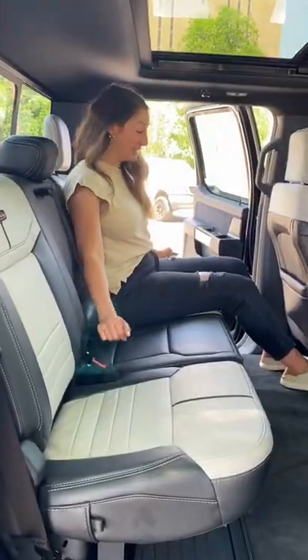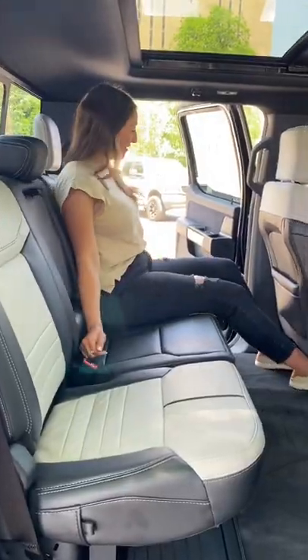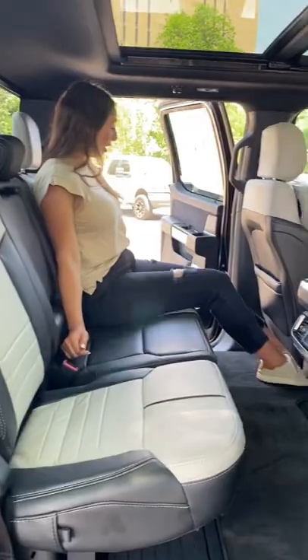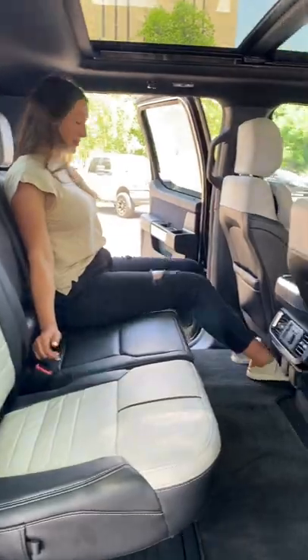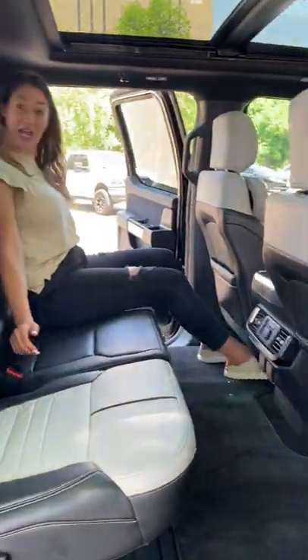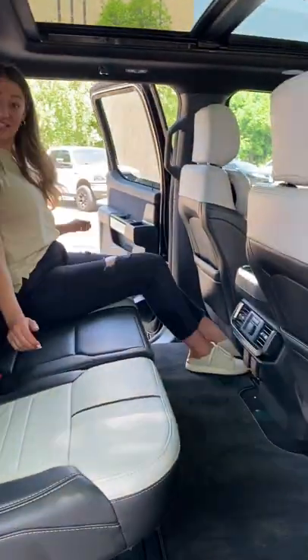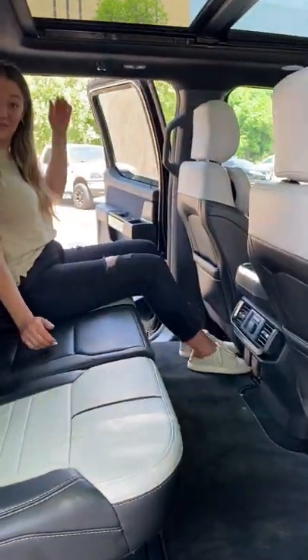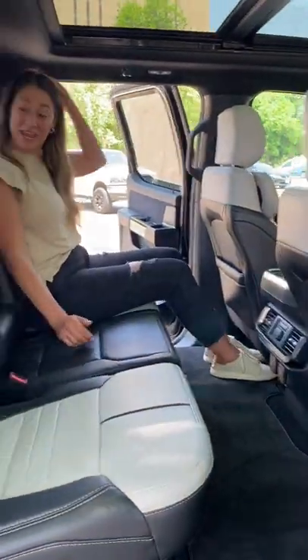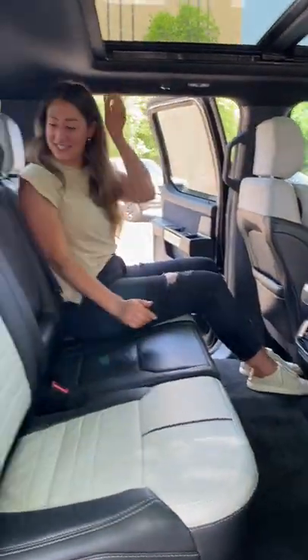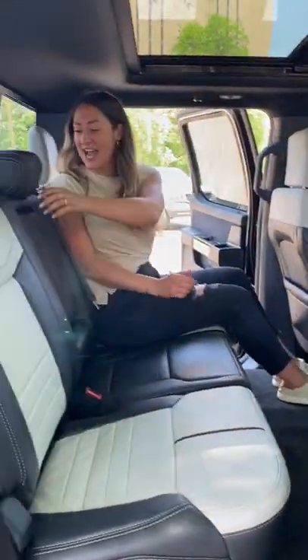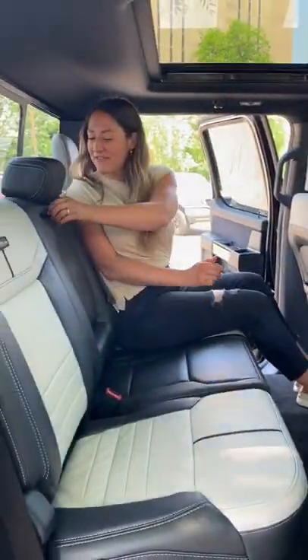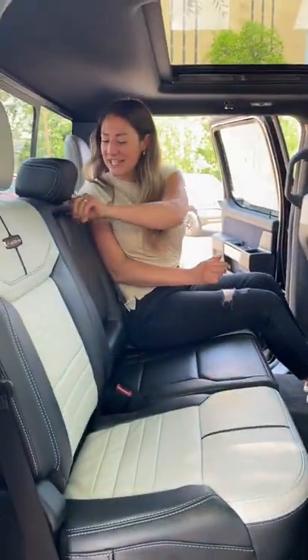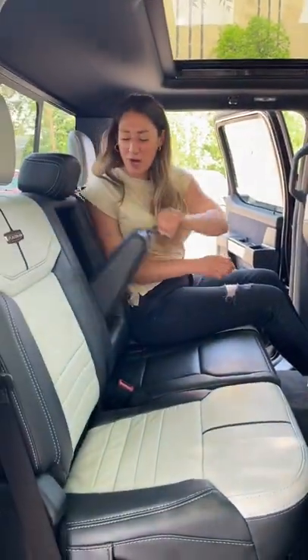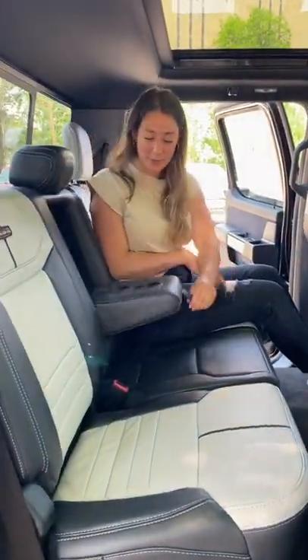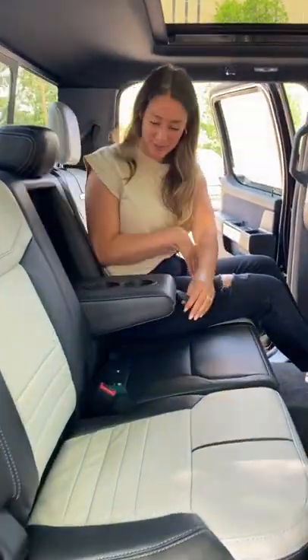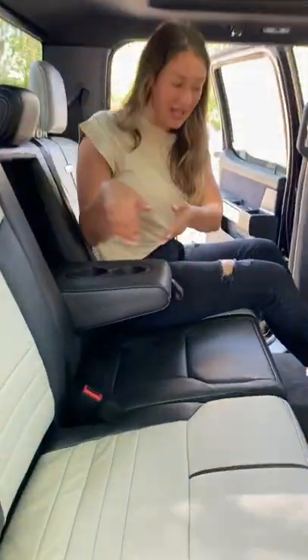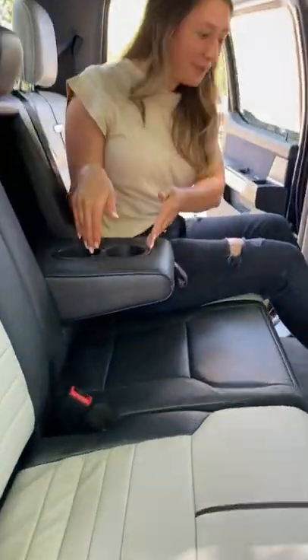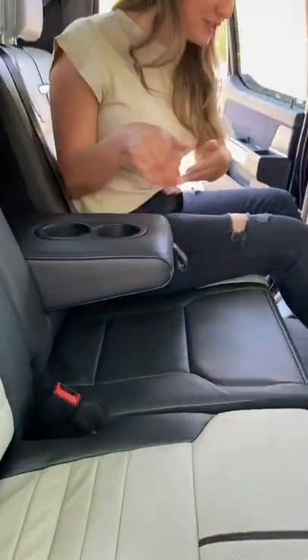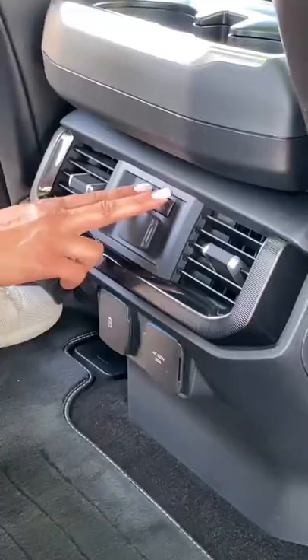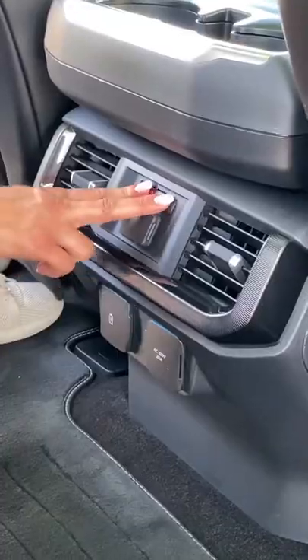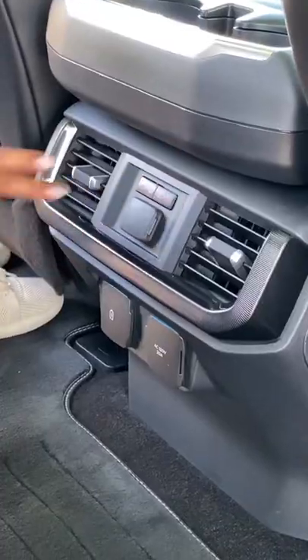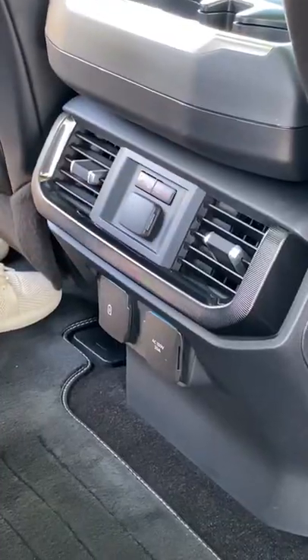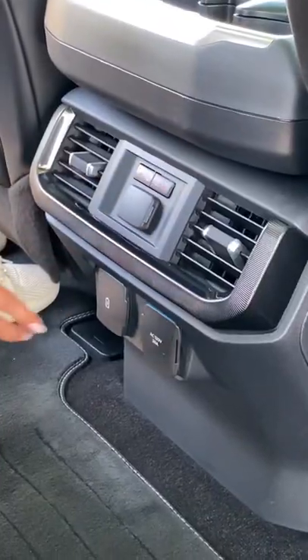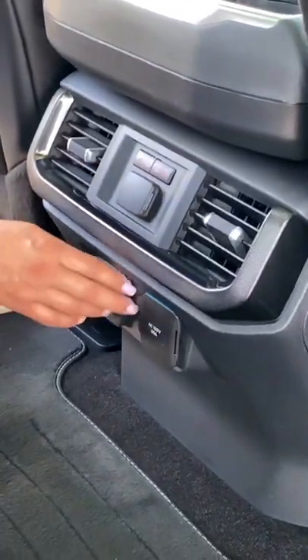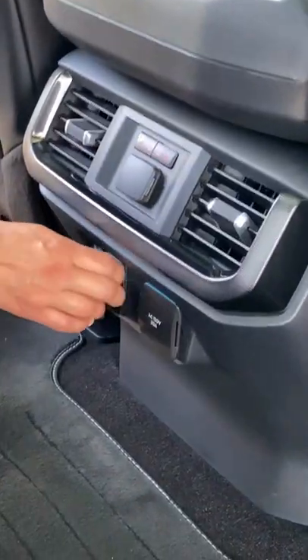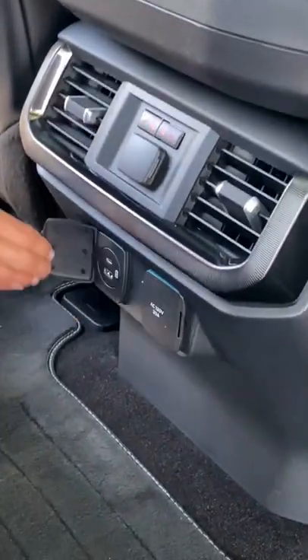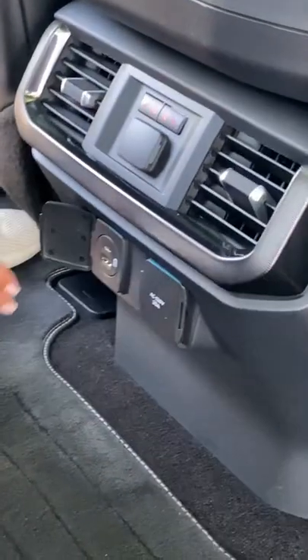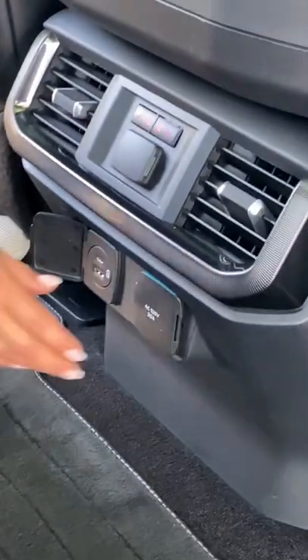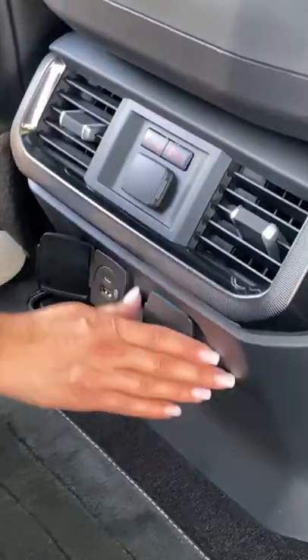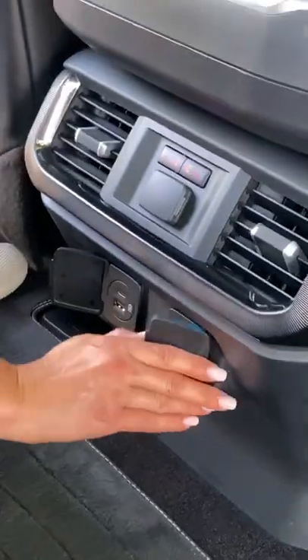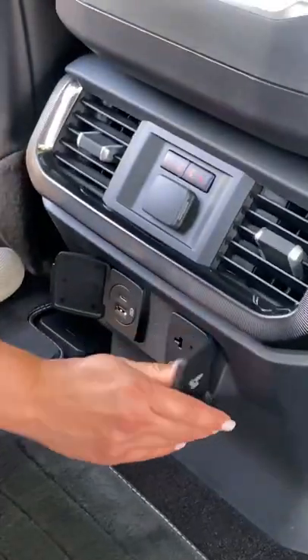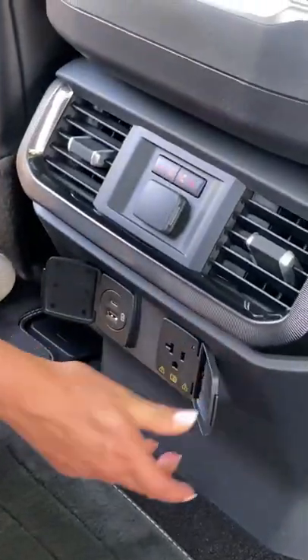In the back, I'm living large with tons of space. I have a center armrest with cup holders, heated seats, USBs, and an AC.